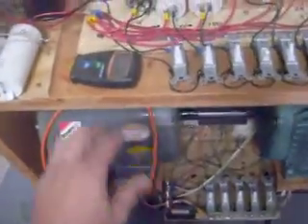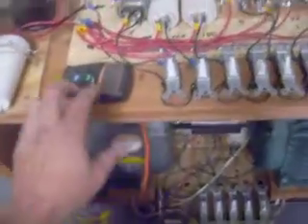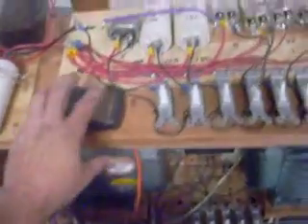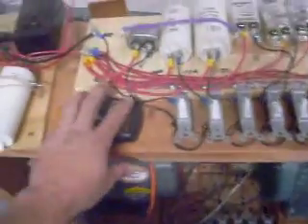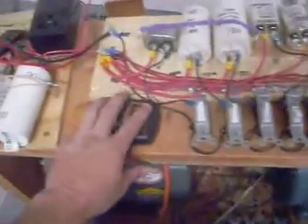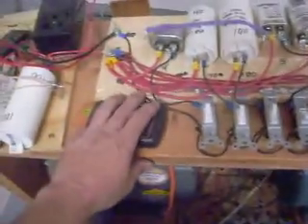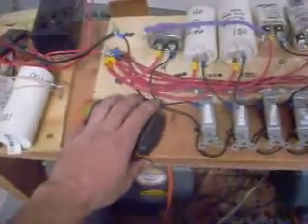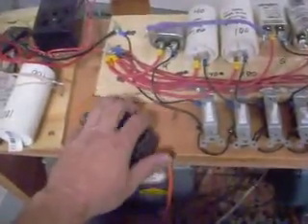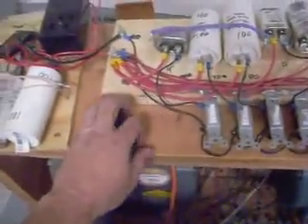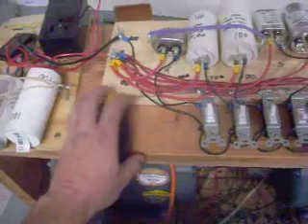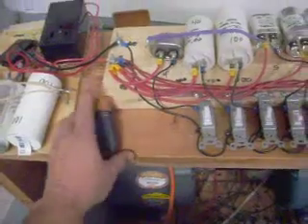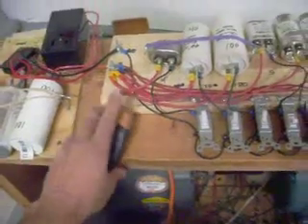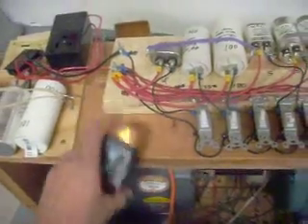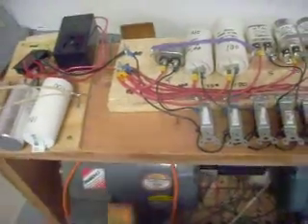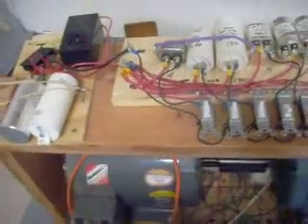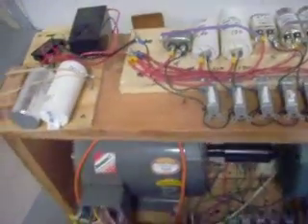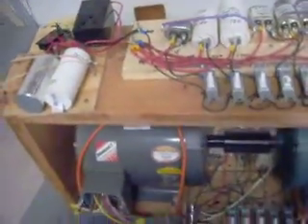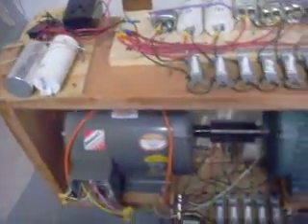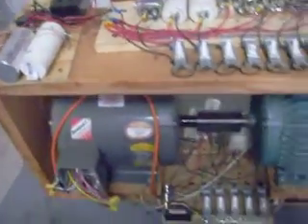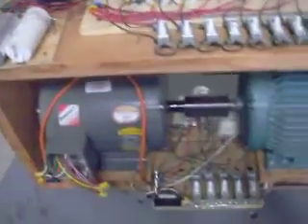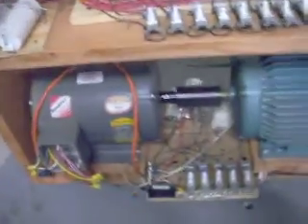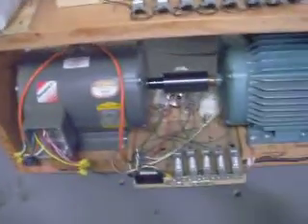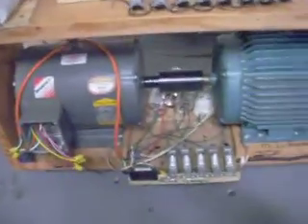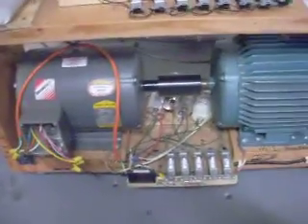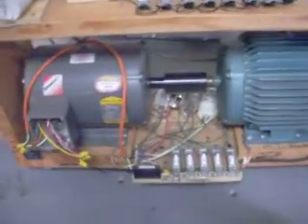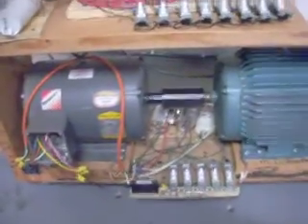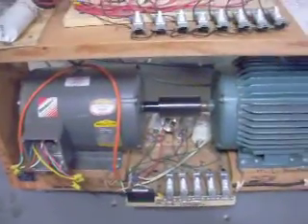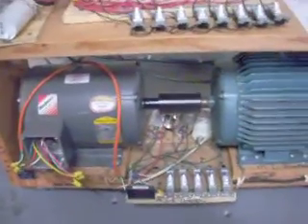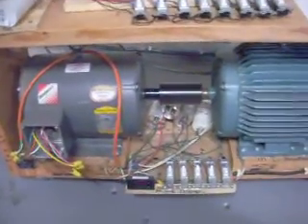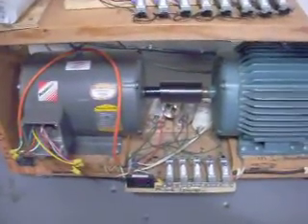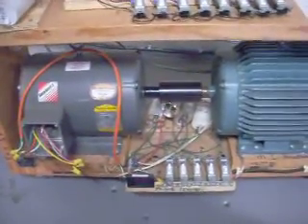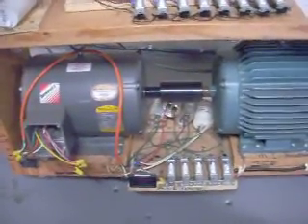This is a strobe. I think we run about 2,500 RPM.